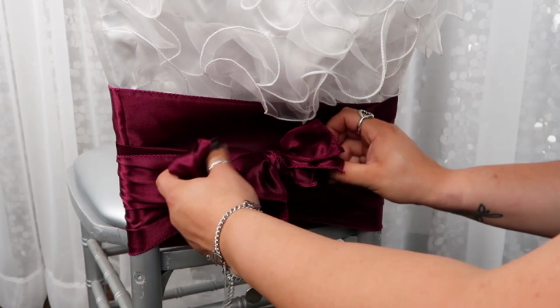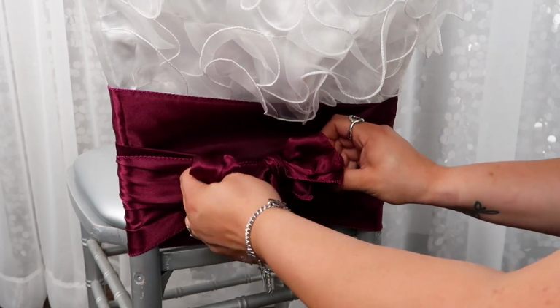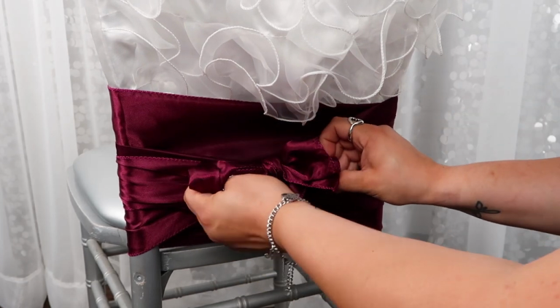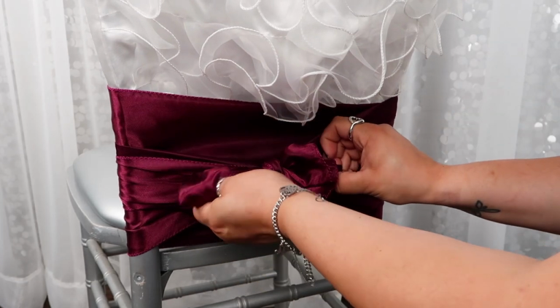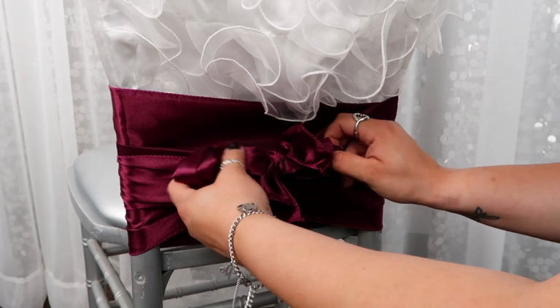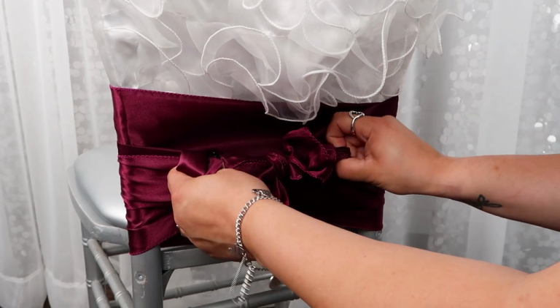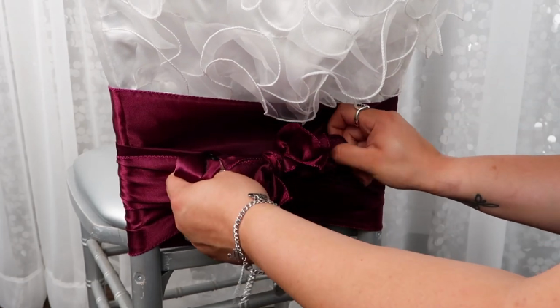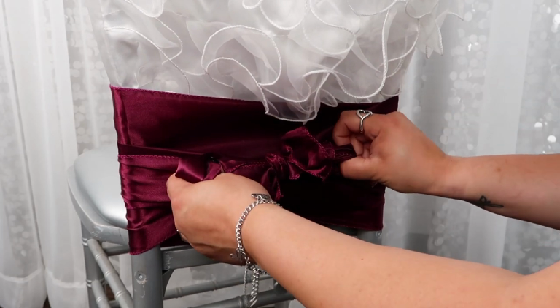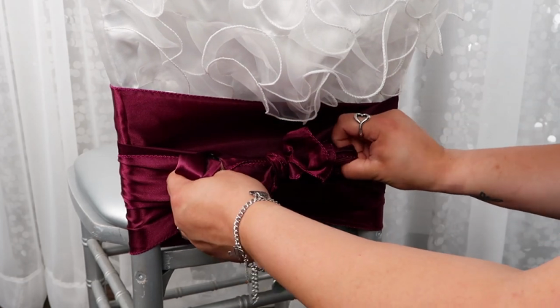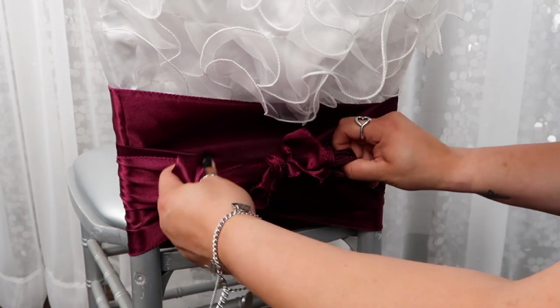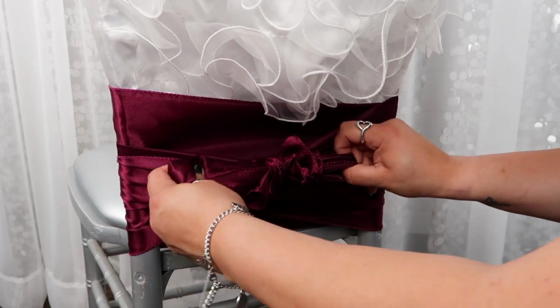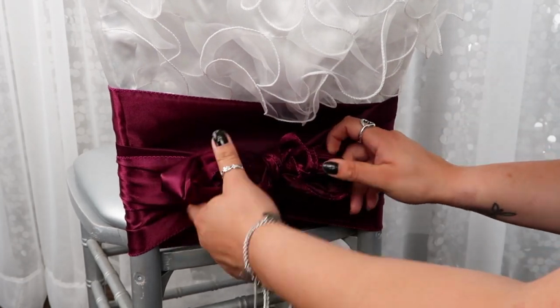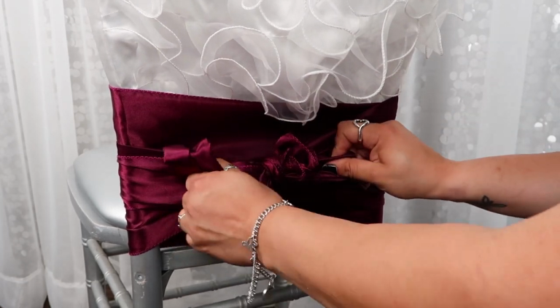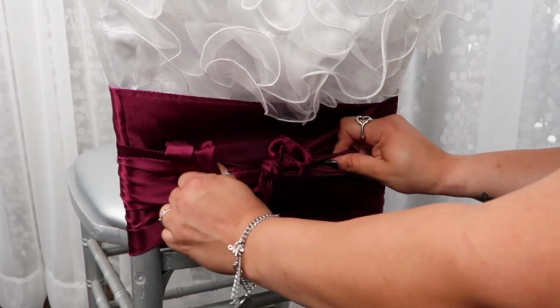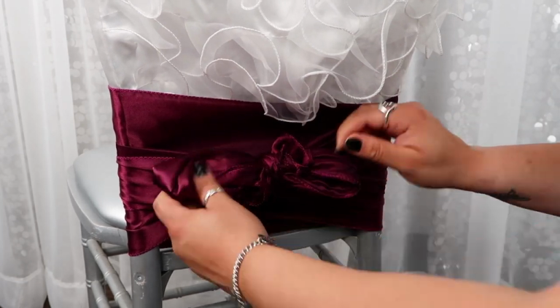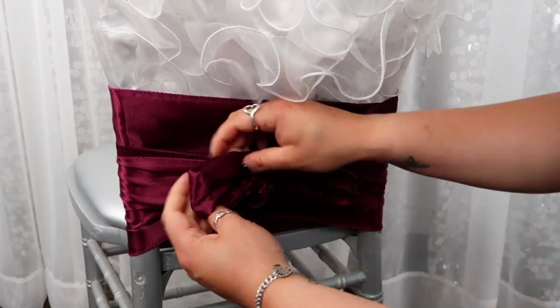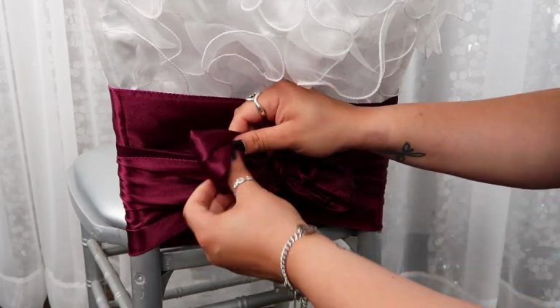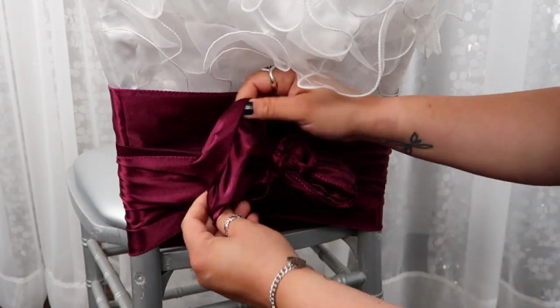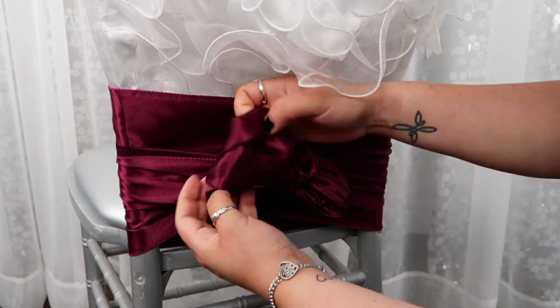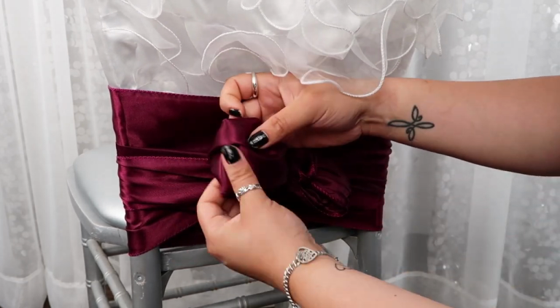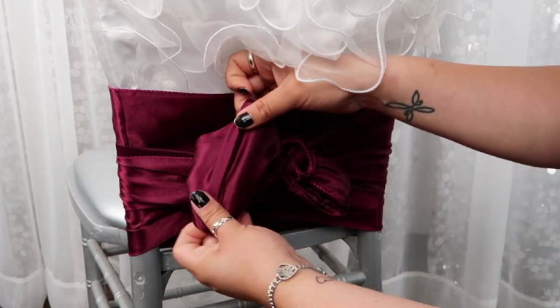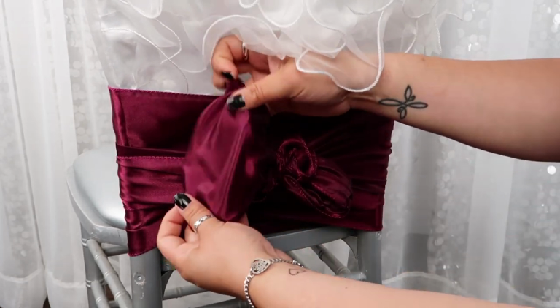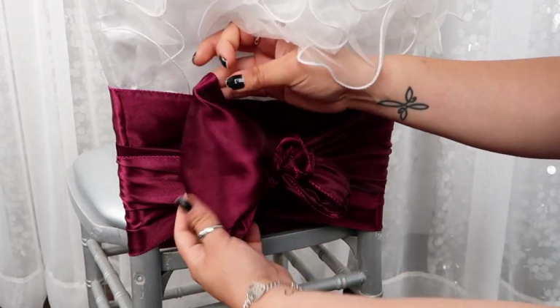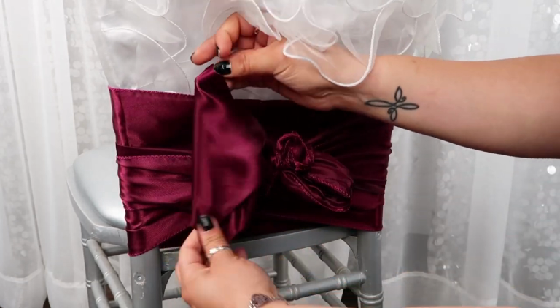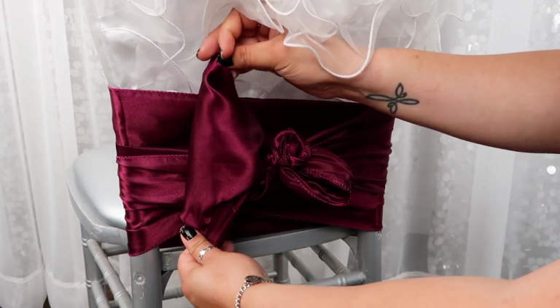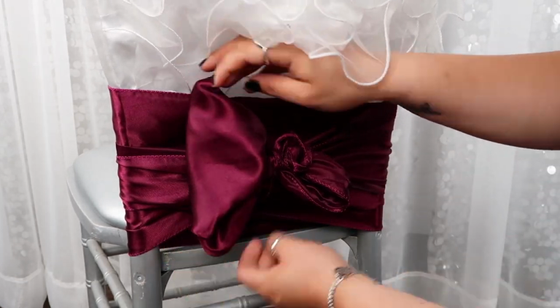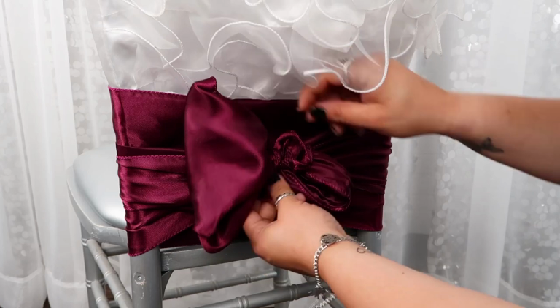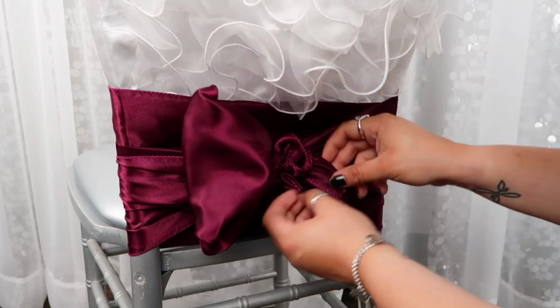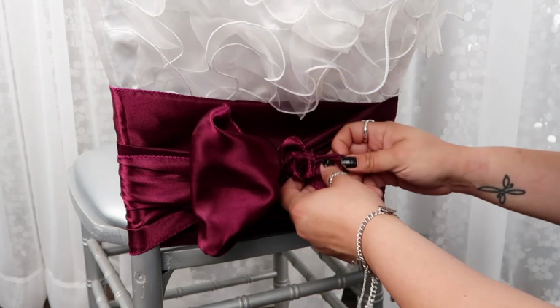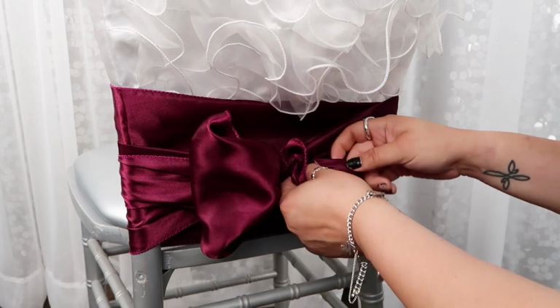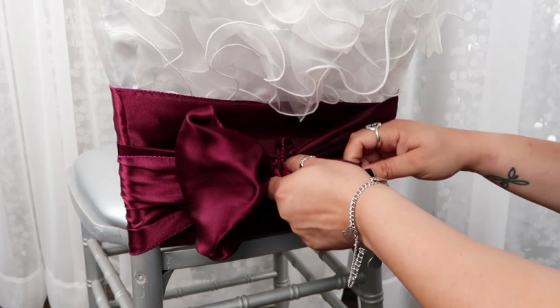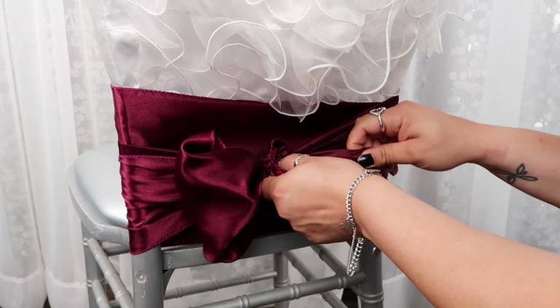Lastly, fluff your bow and chair cap to give it a nice clean look and you're all set.